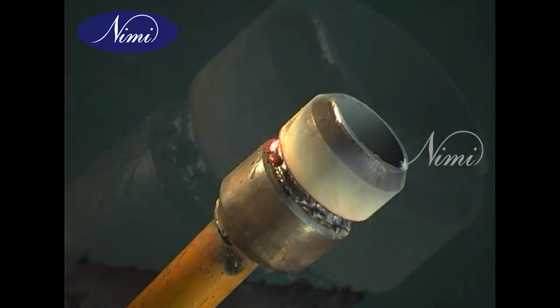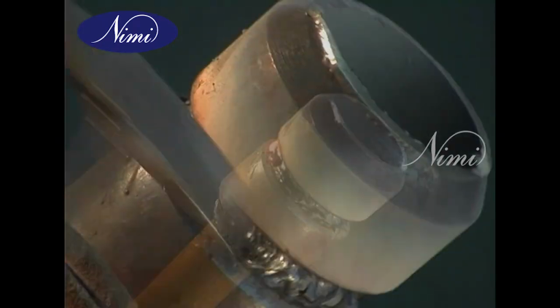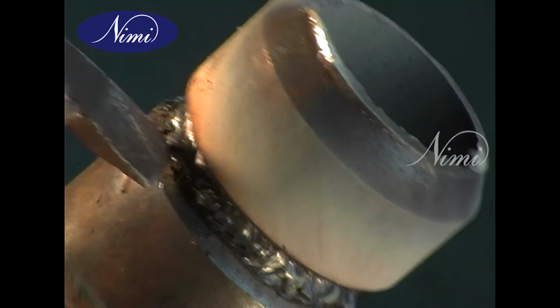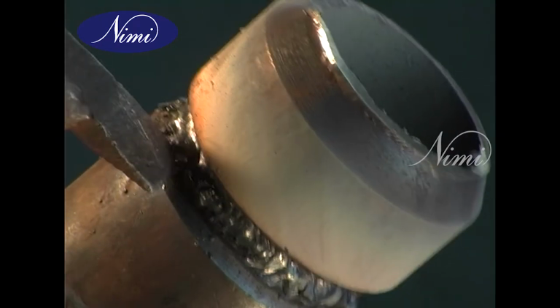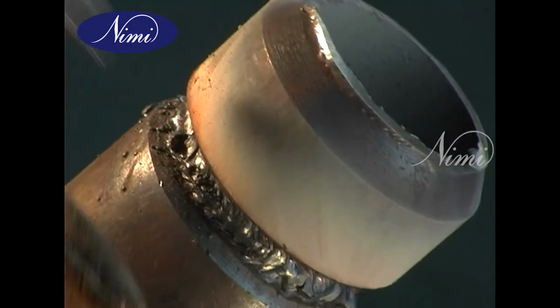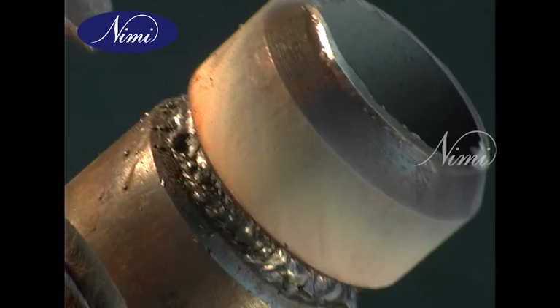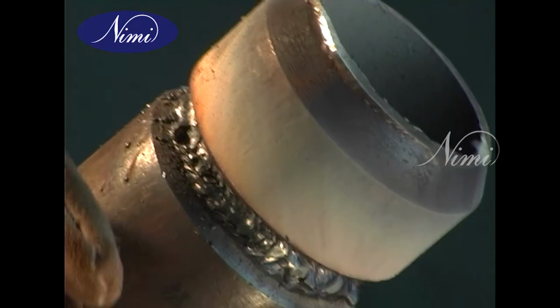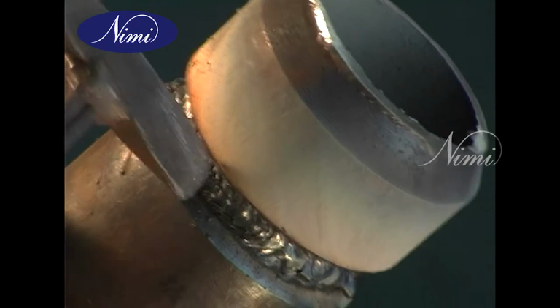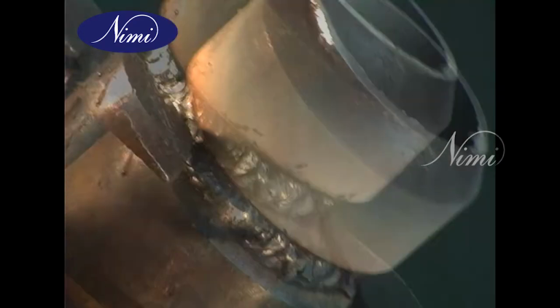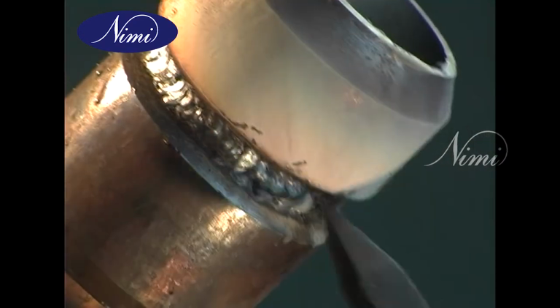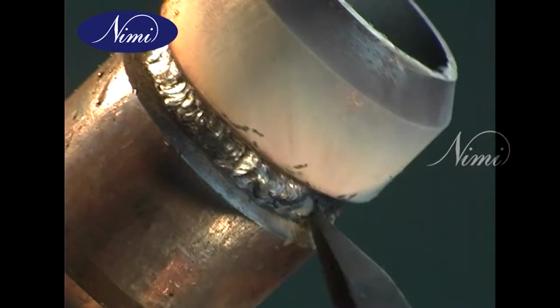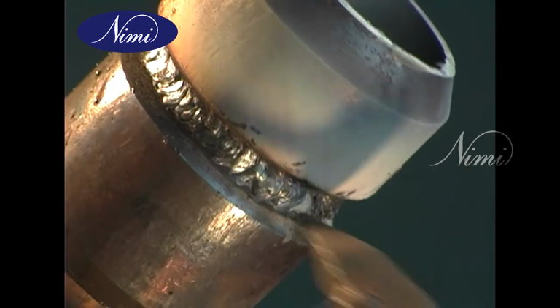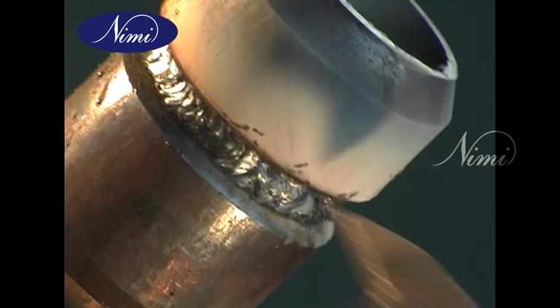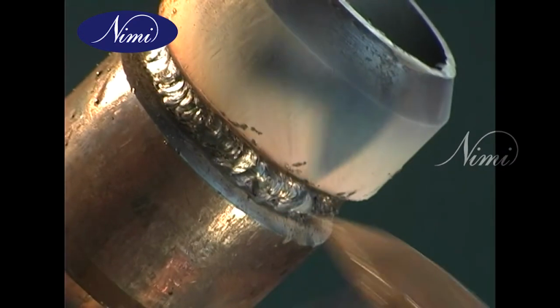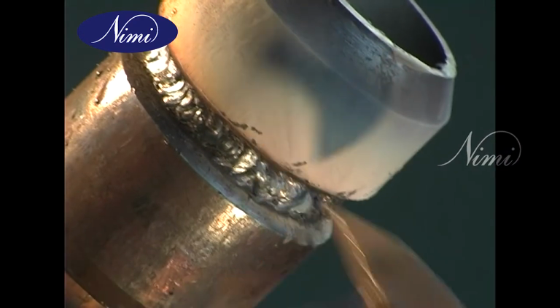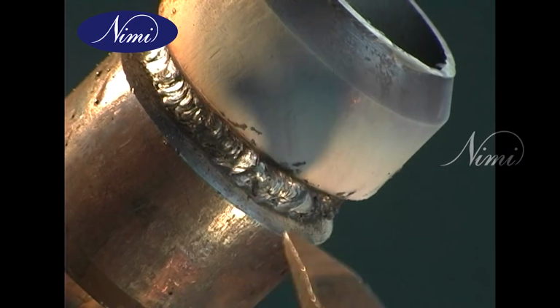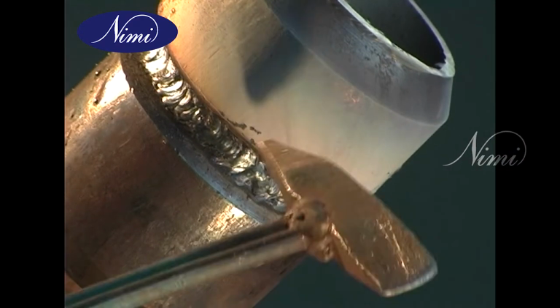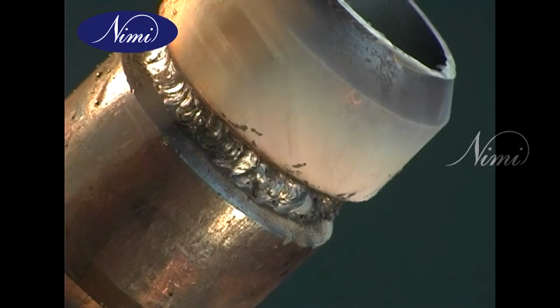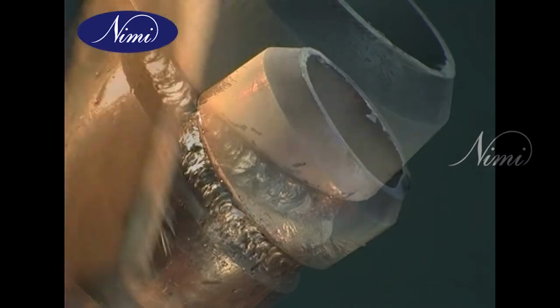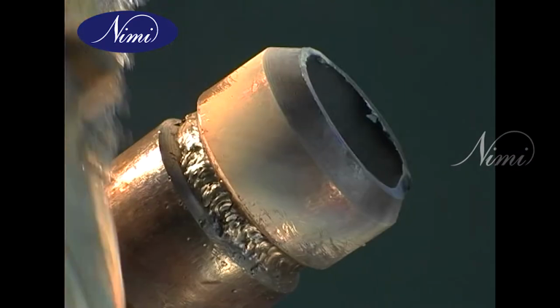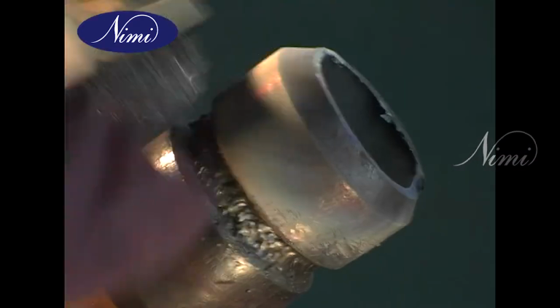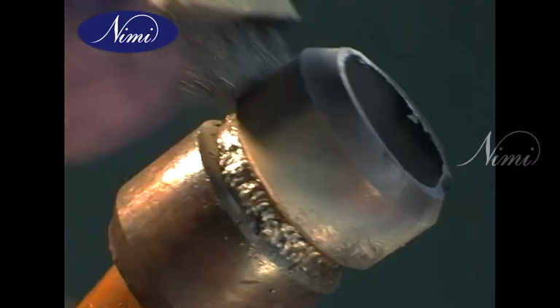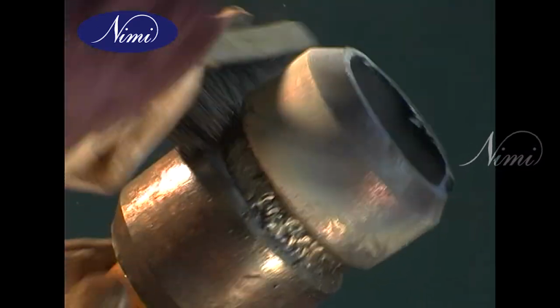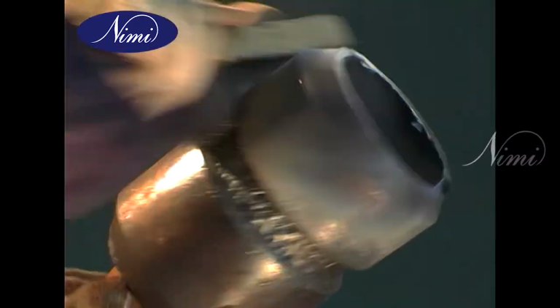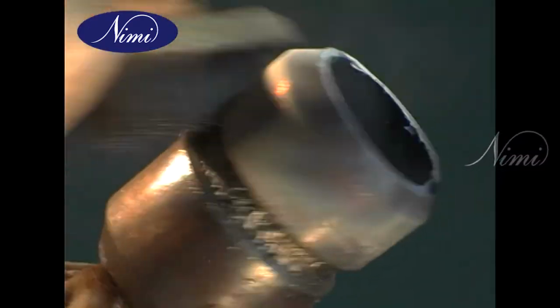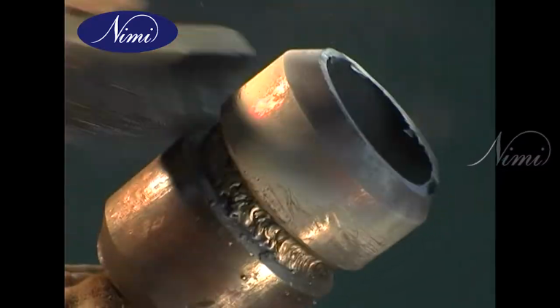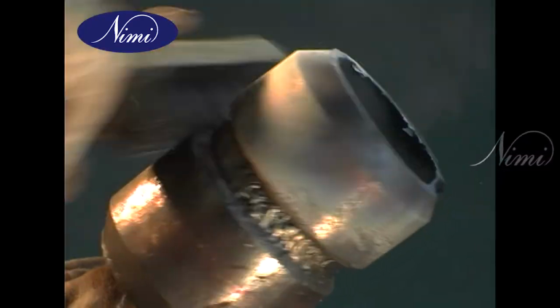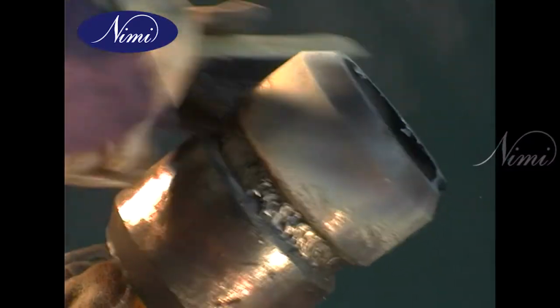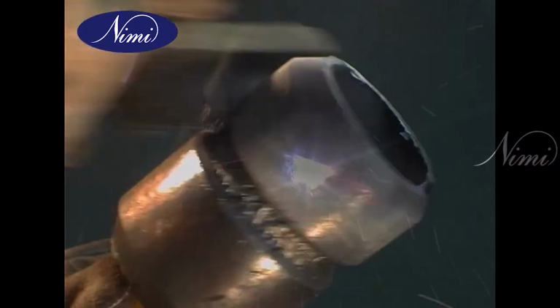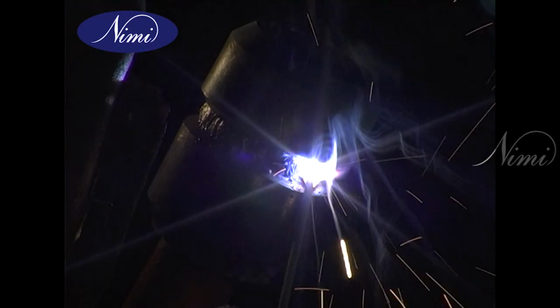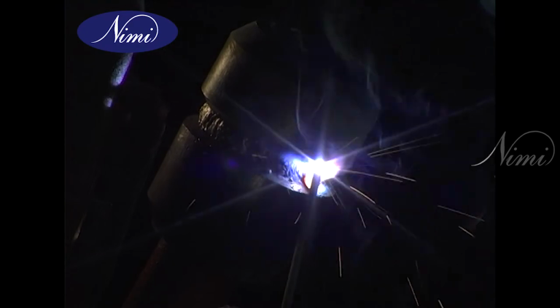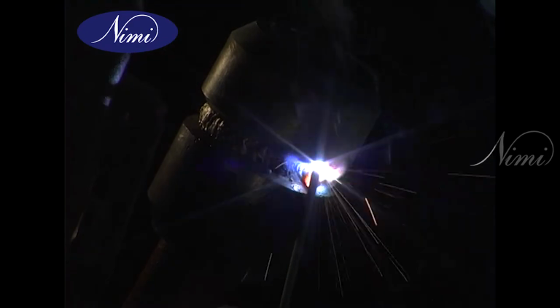After each run — including the third run — once the welding is complete, clean the surface of the weld by de-slagging and wire brushing.